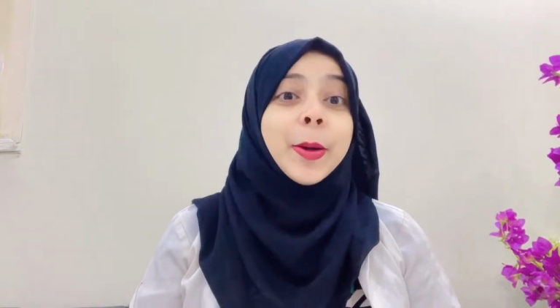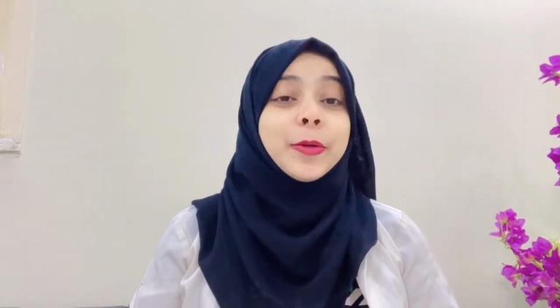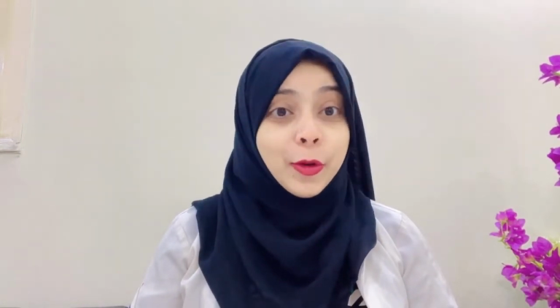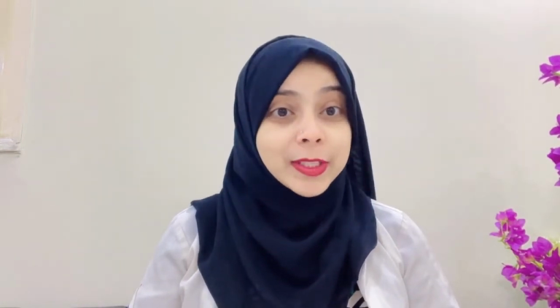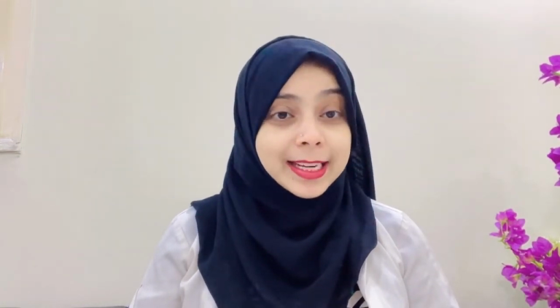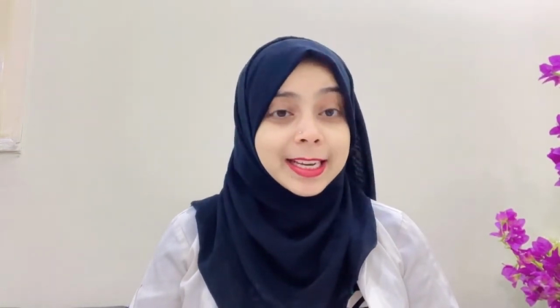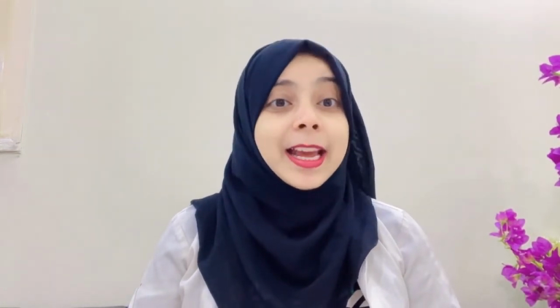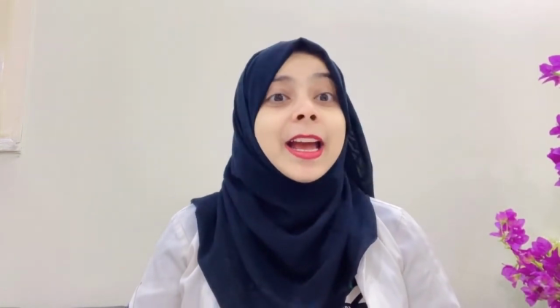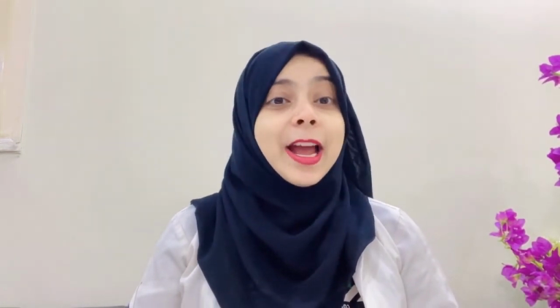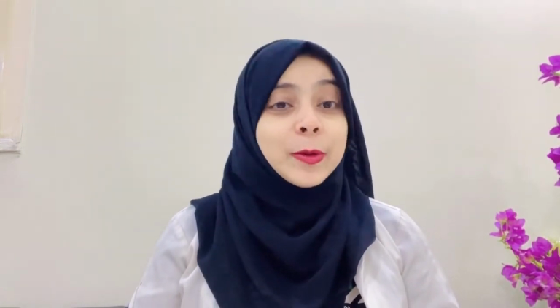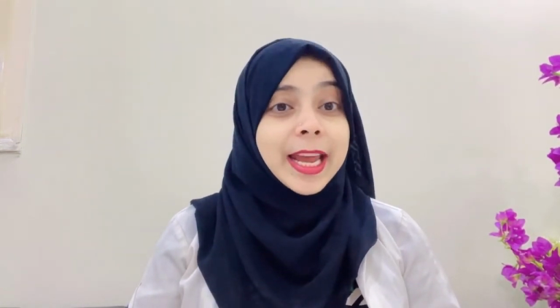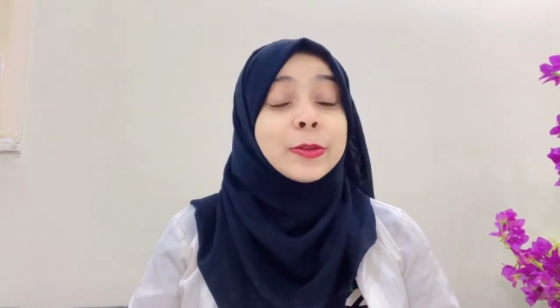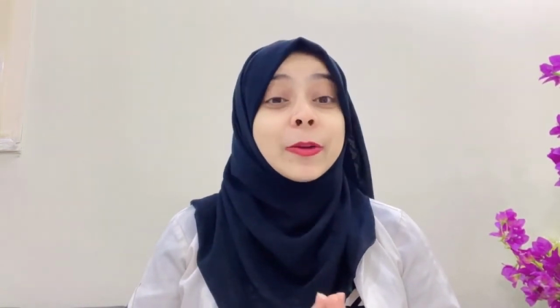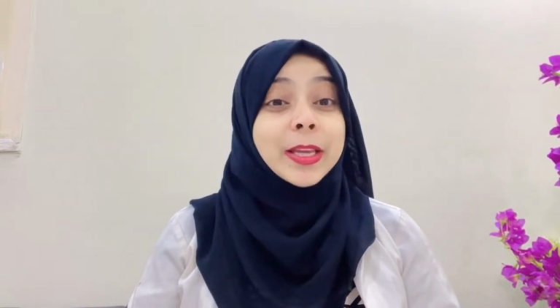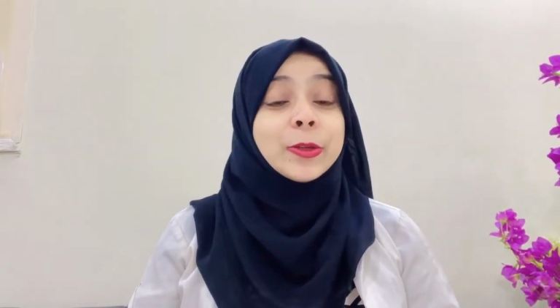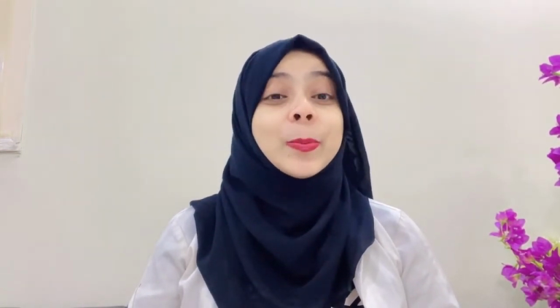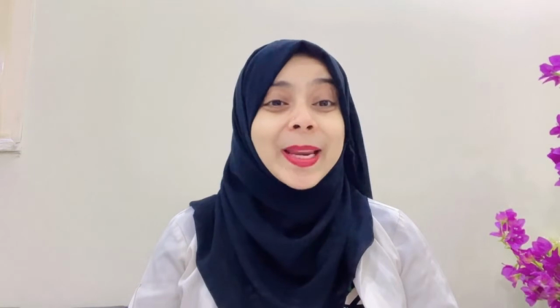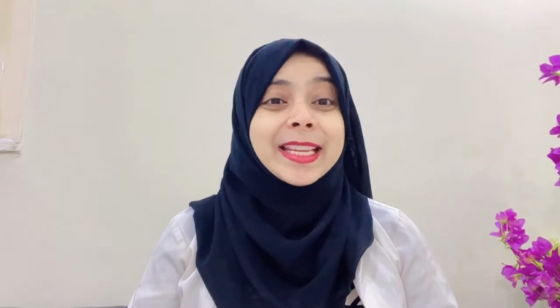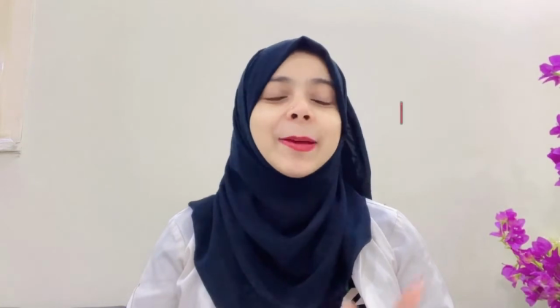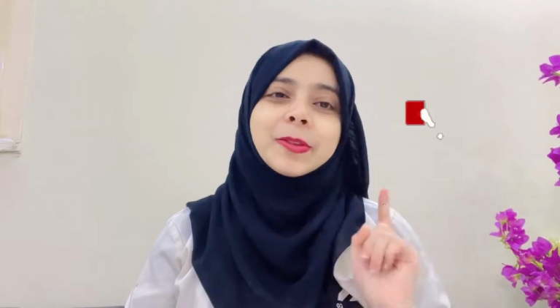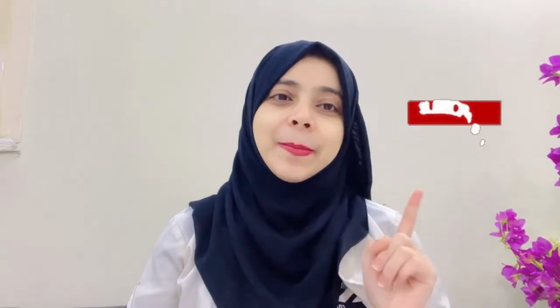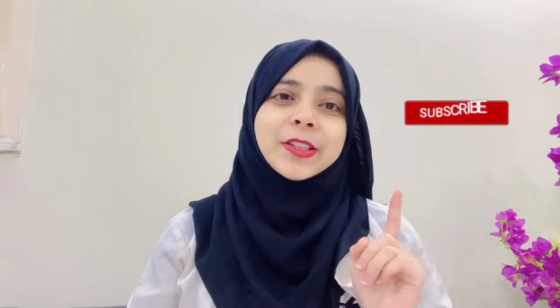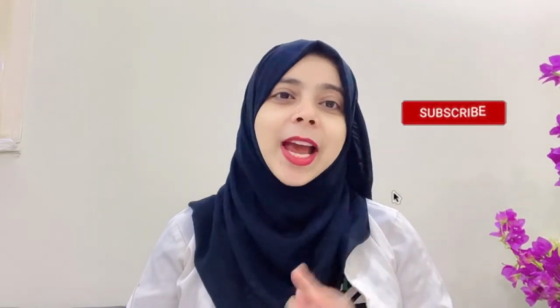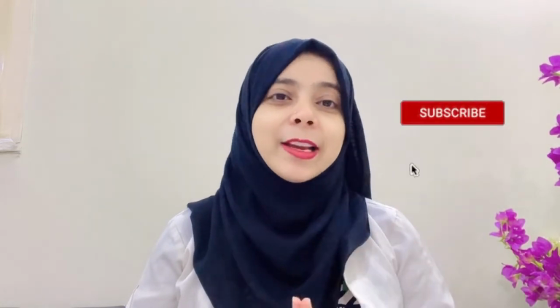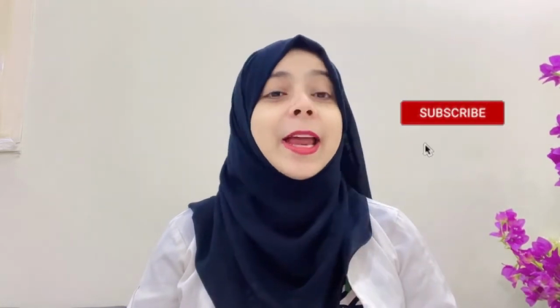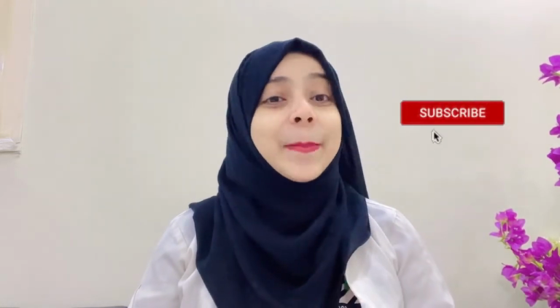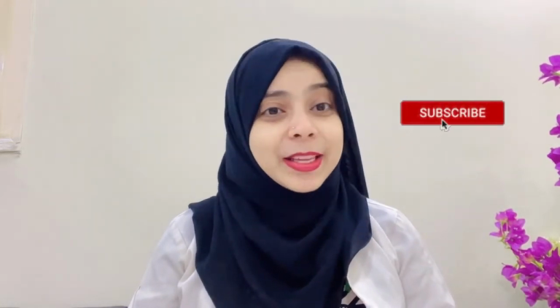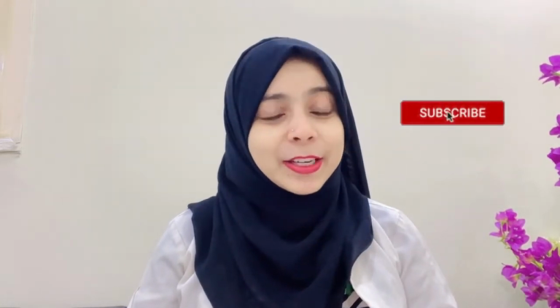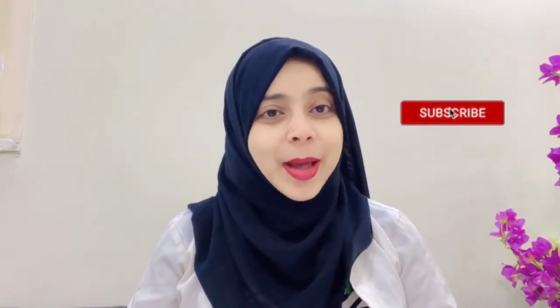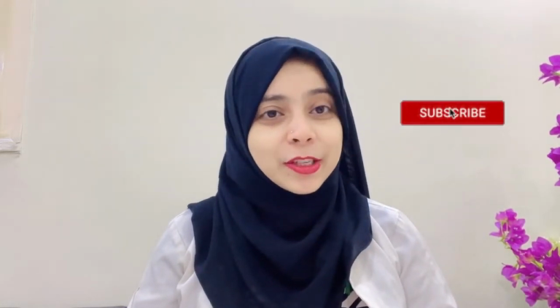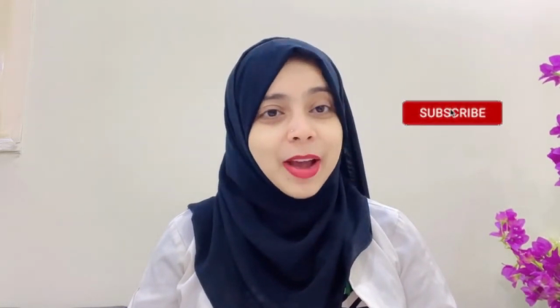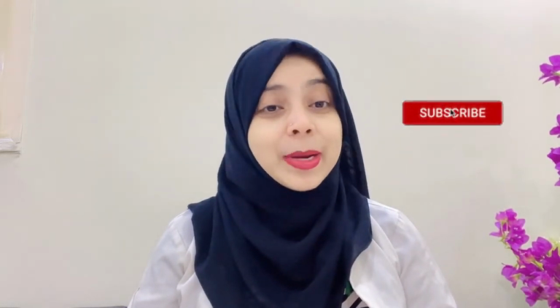Before starting, I would like to request you to please subscribe to my channel and be part of the Dentomagic family.